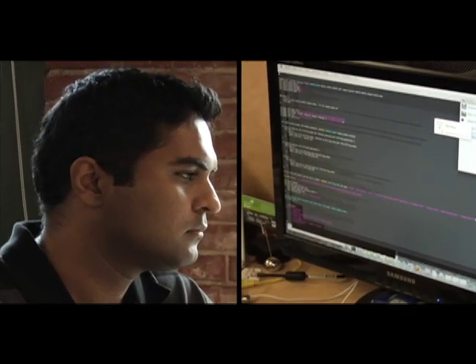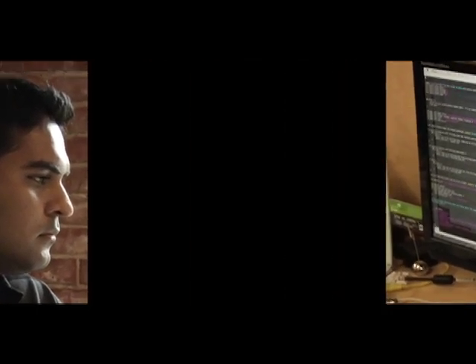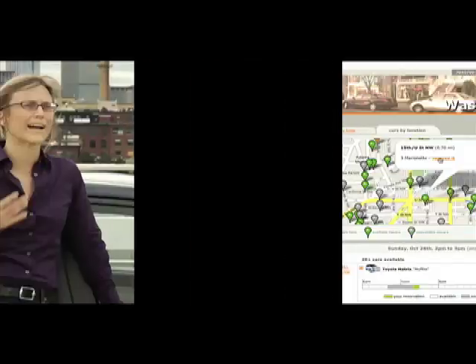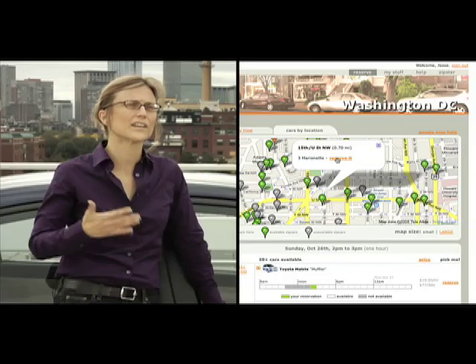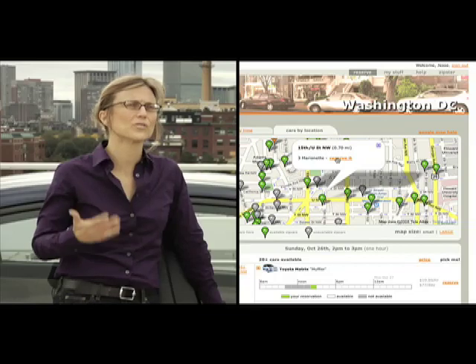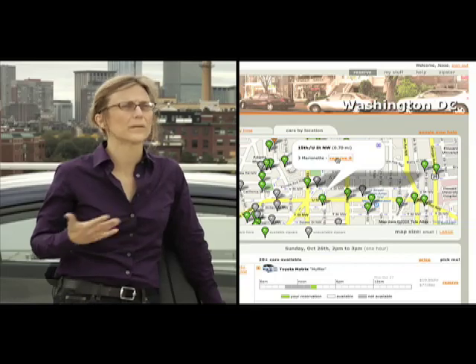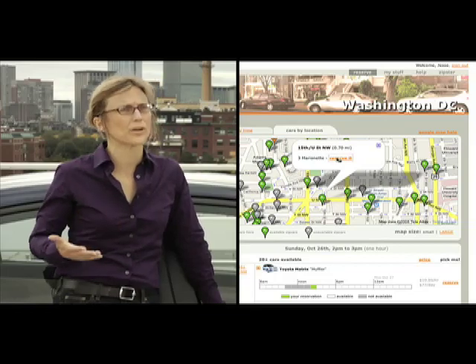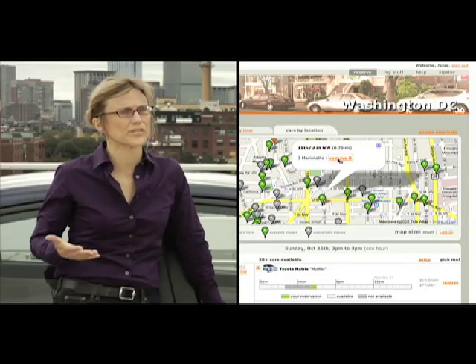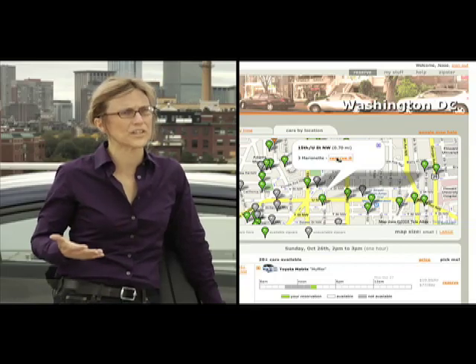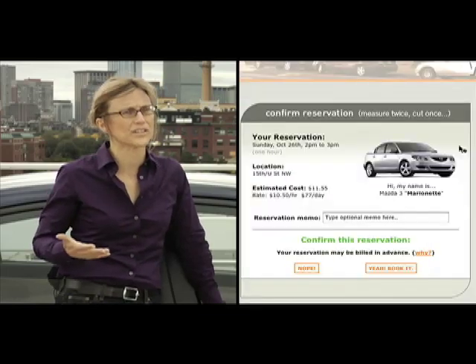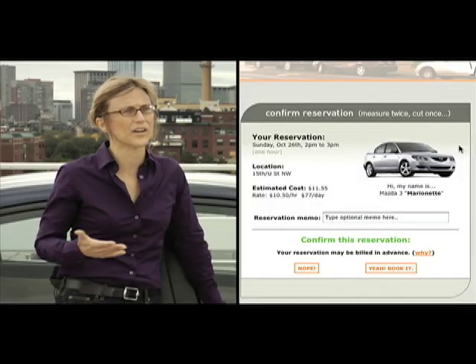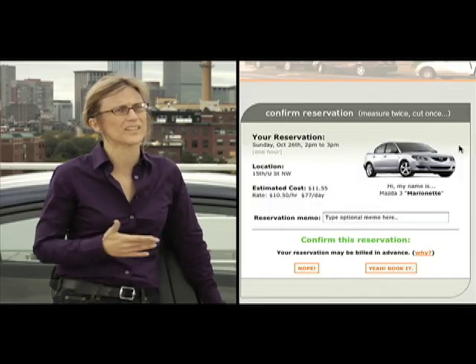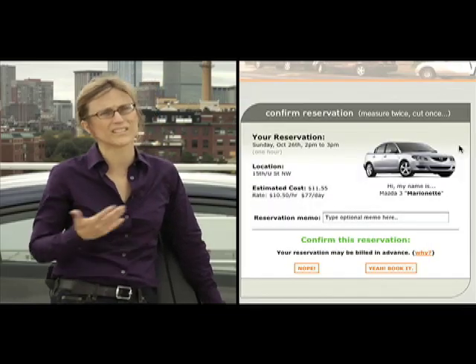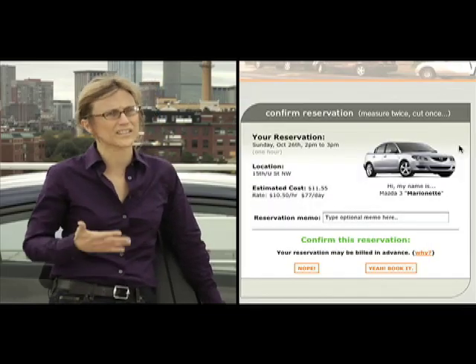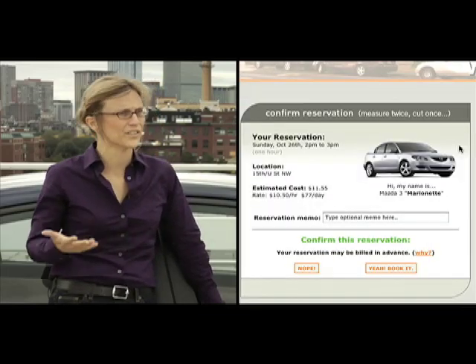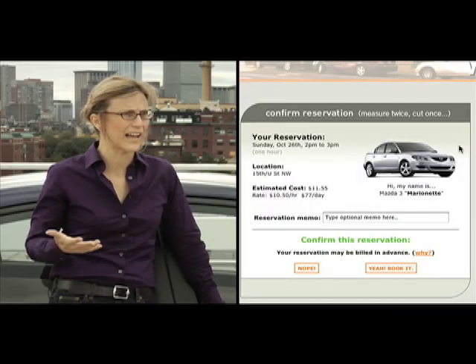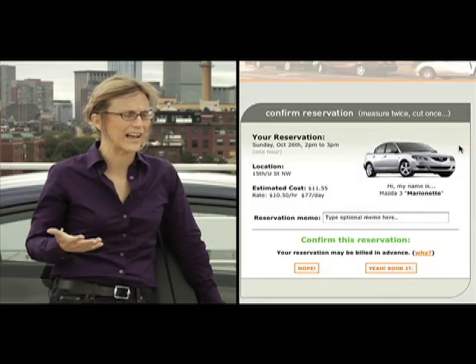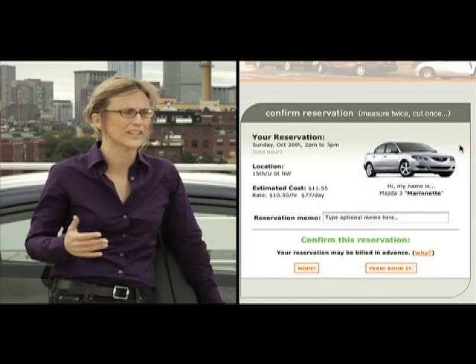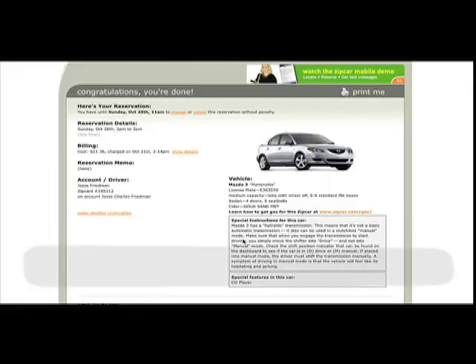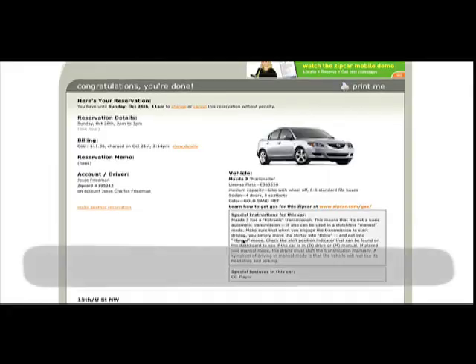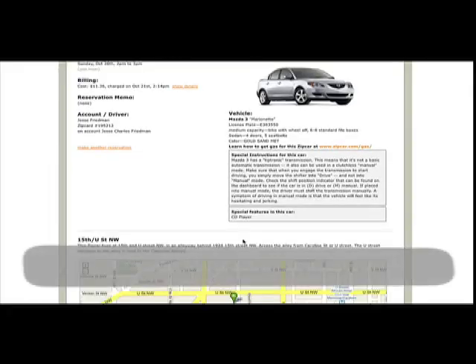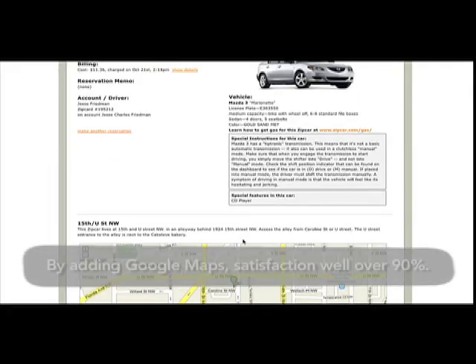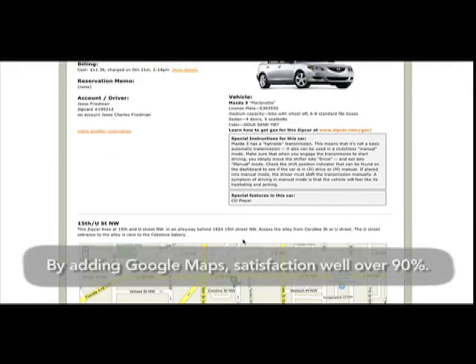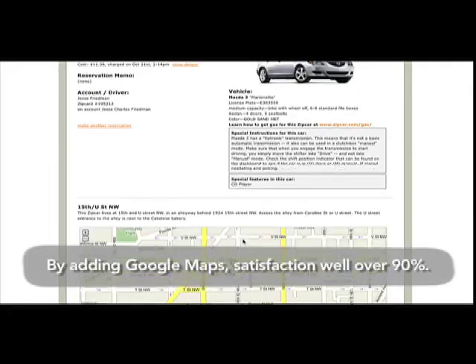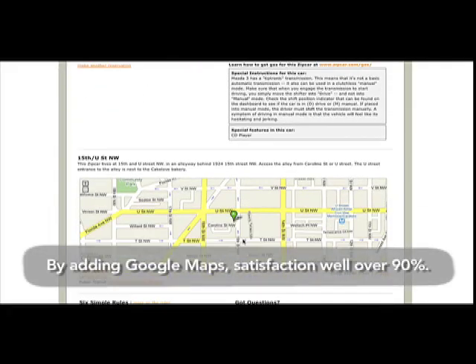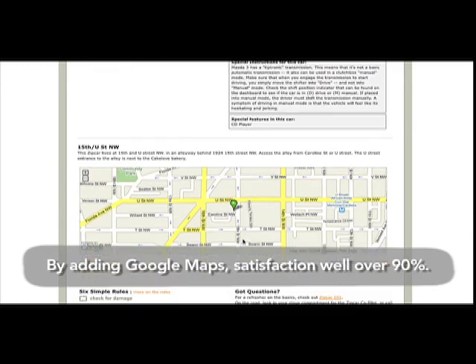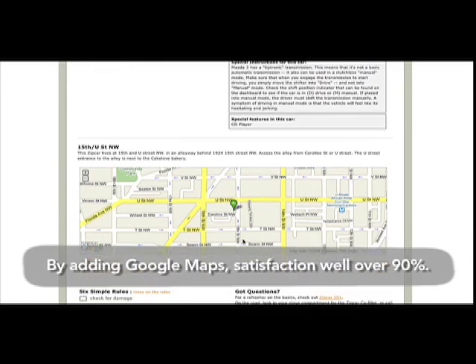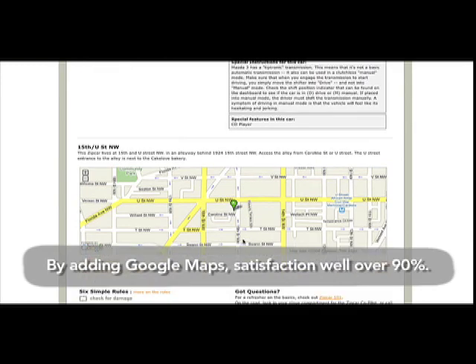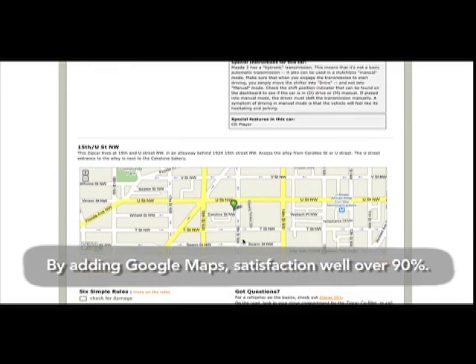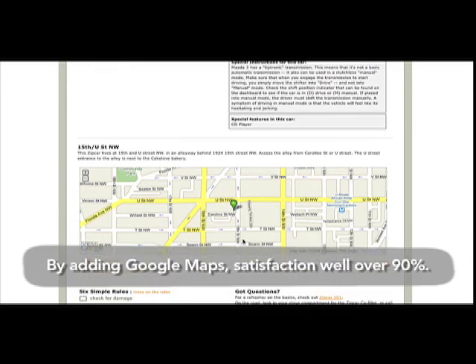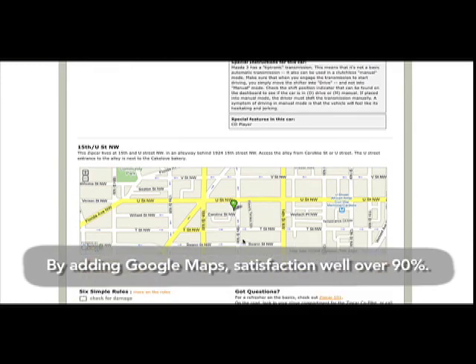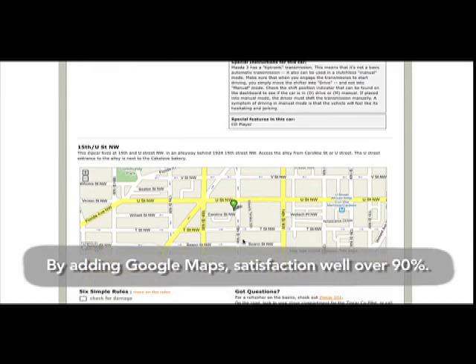By adding Google Maps to our reservation environment in the last year and a half, we know that satisfaction with that environment is well over 90%.